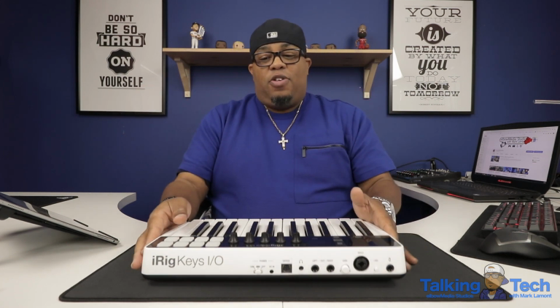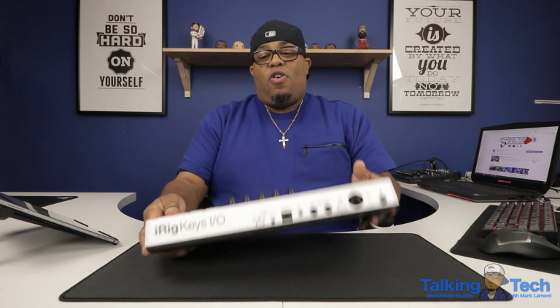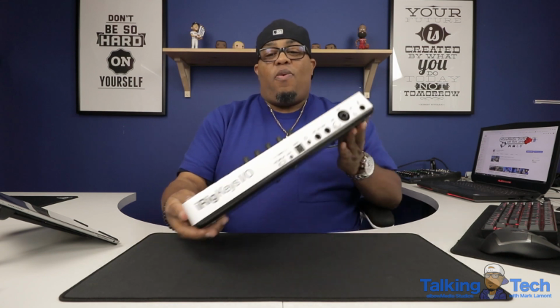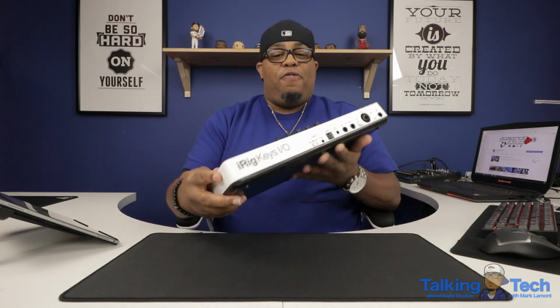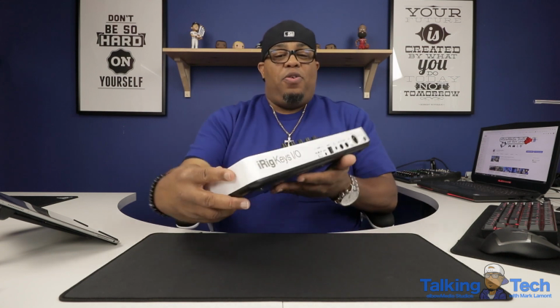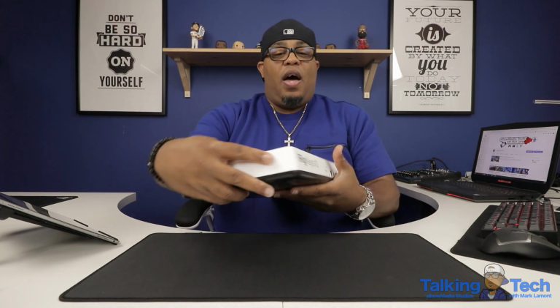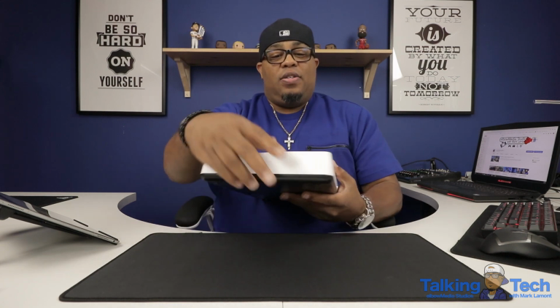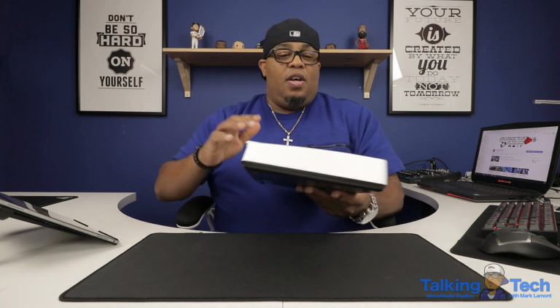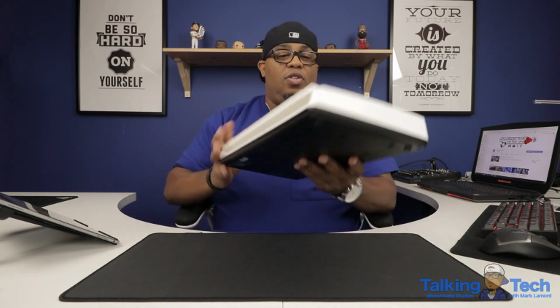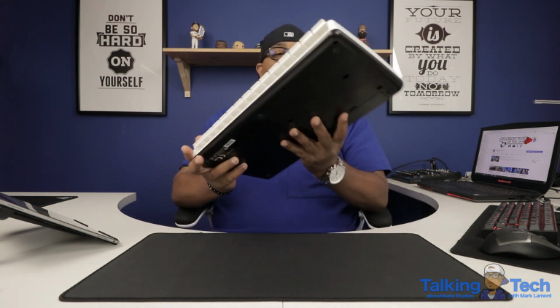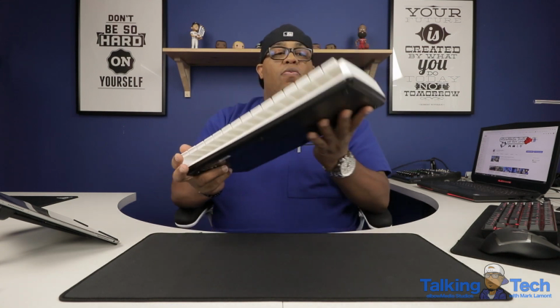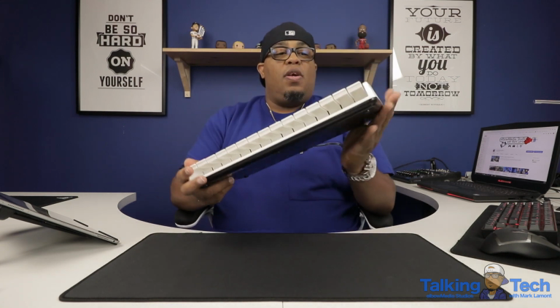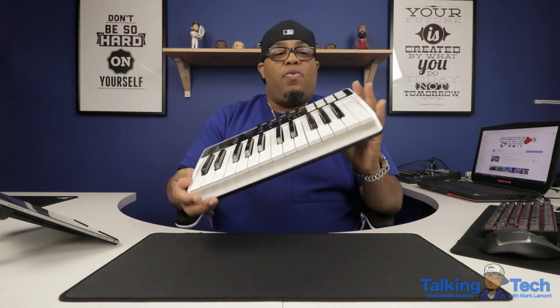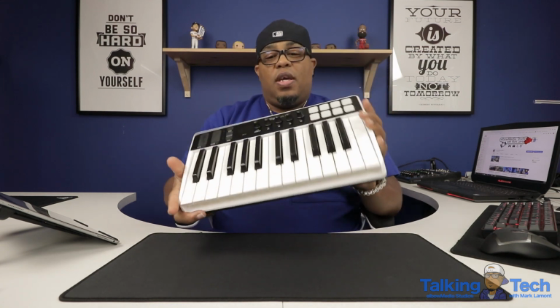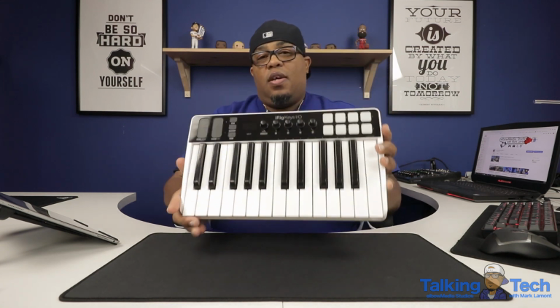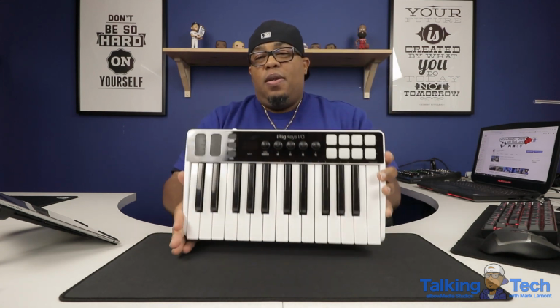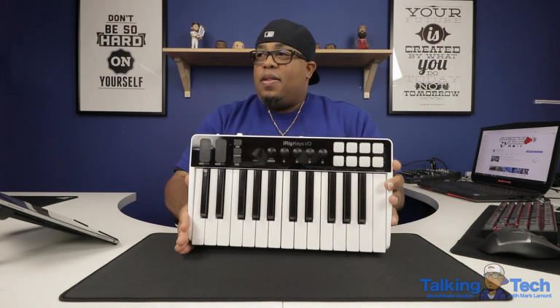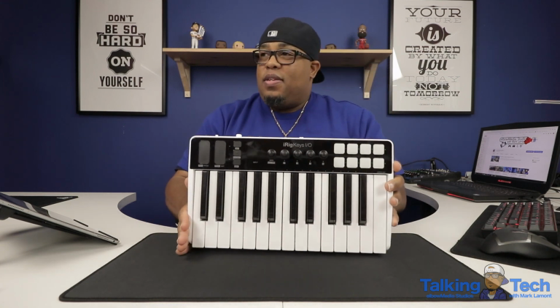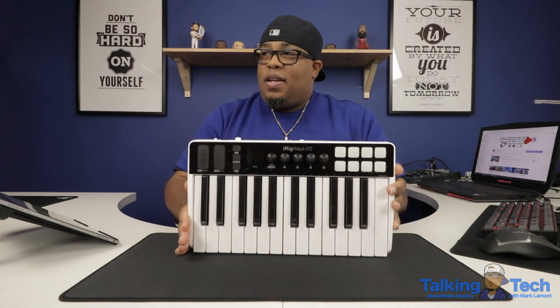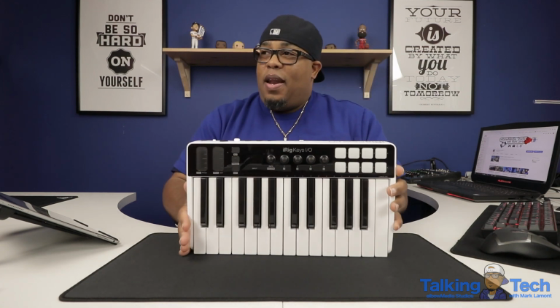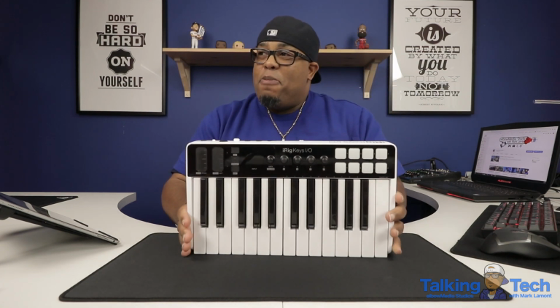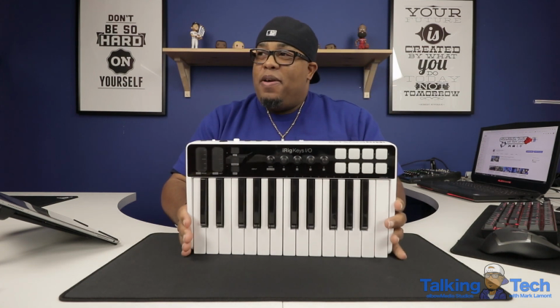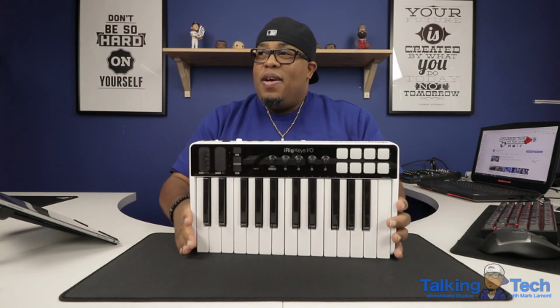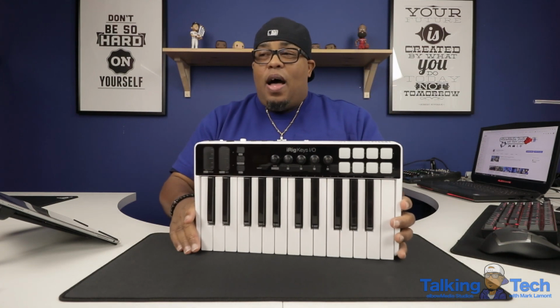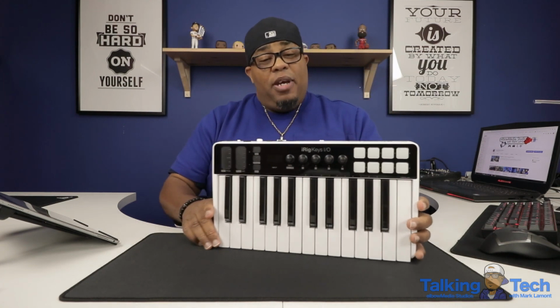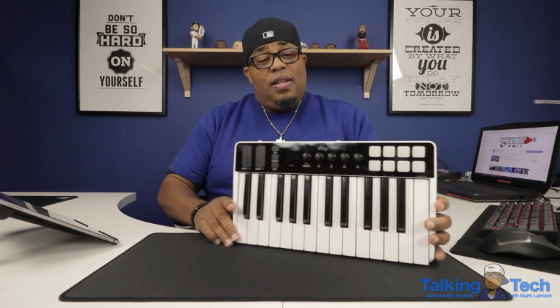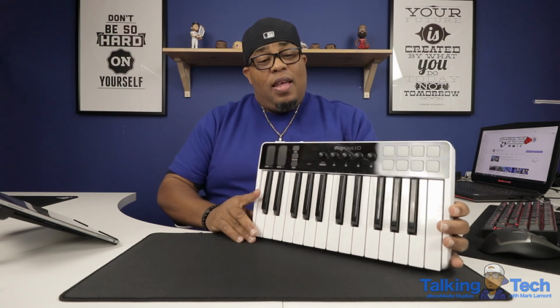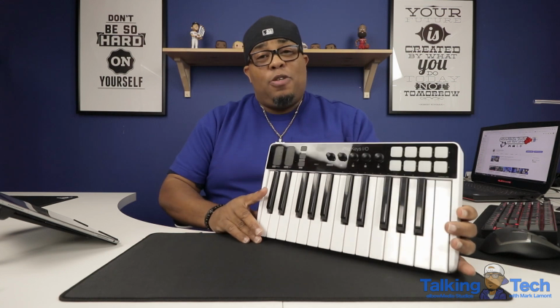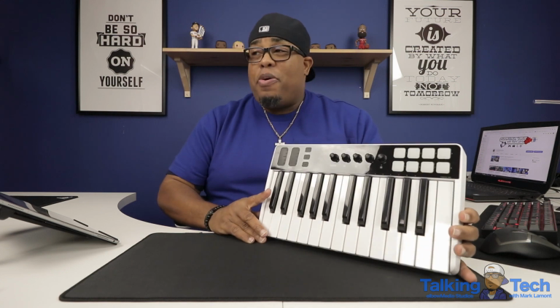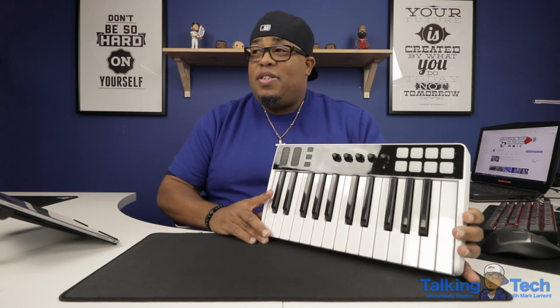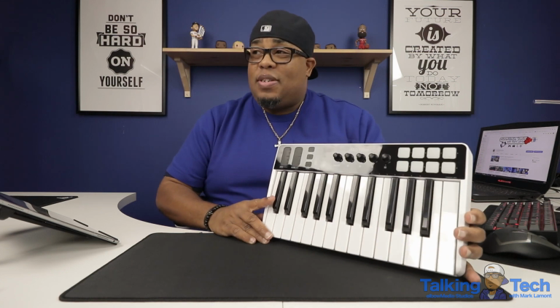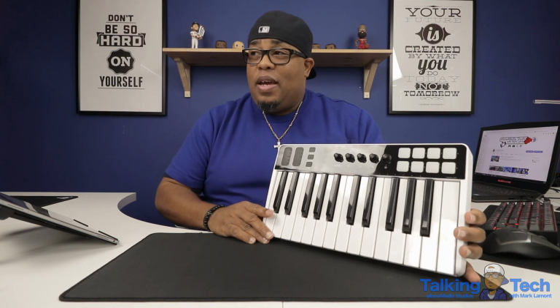Let me turn it around for you guys so y'all can really get a good look at that. Check that out — I mean, that's pretty slick.